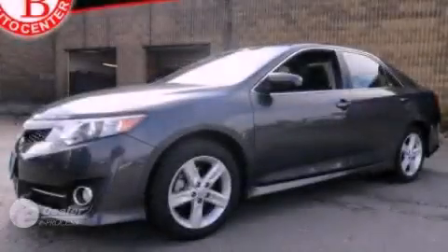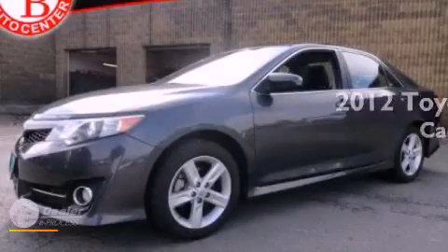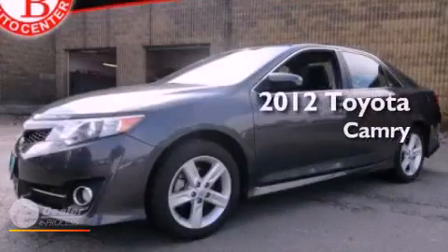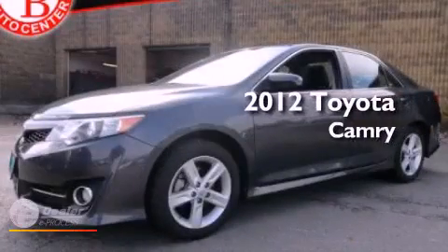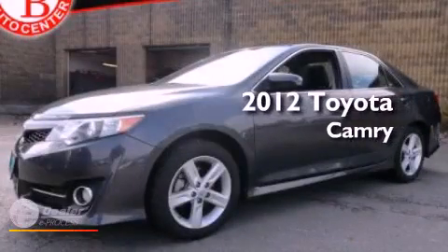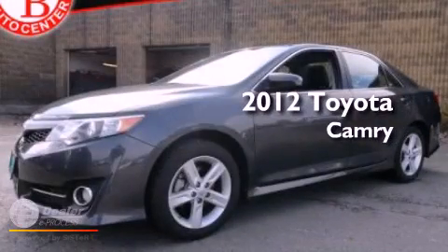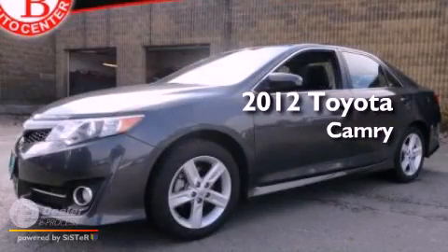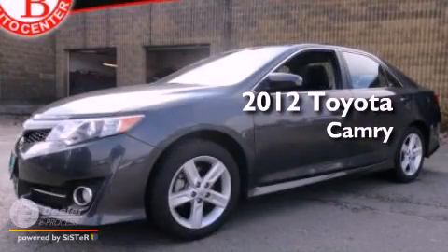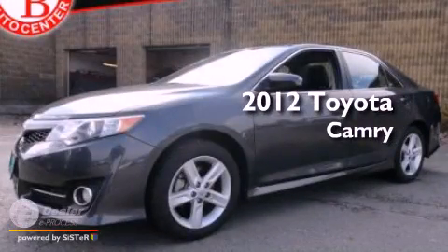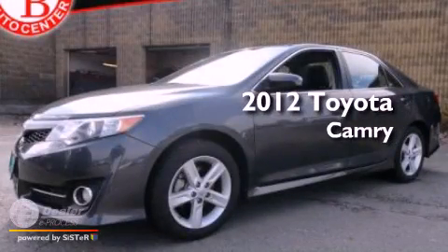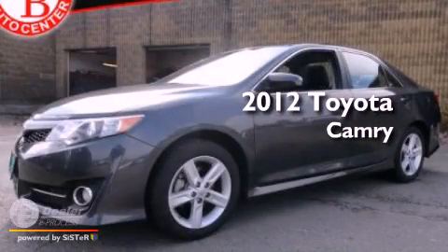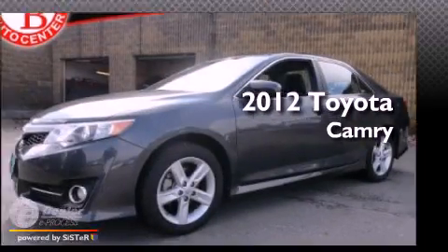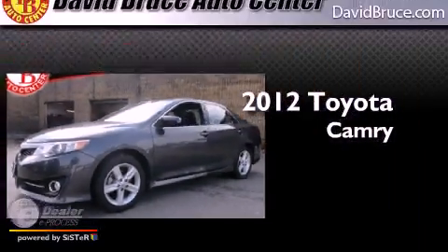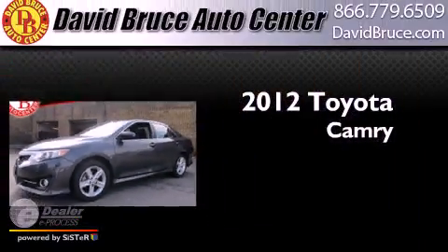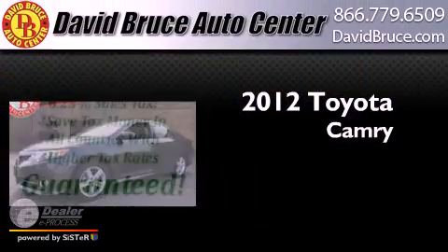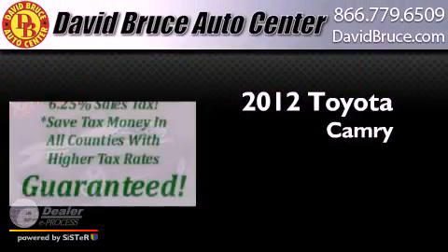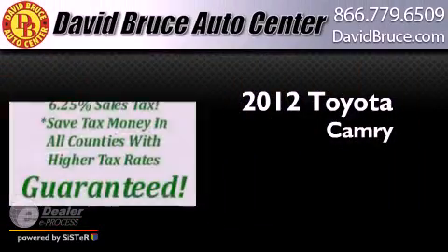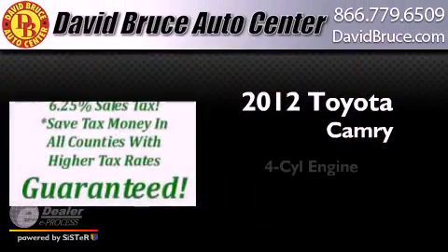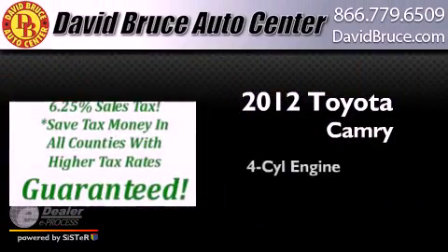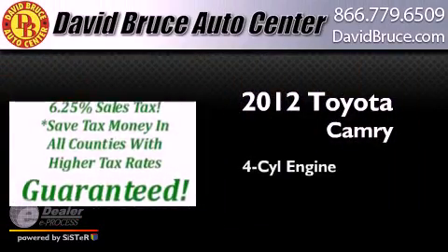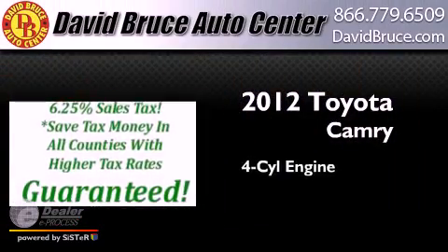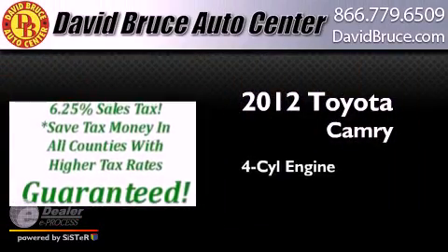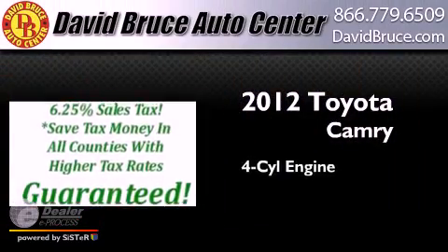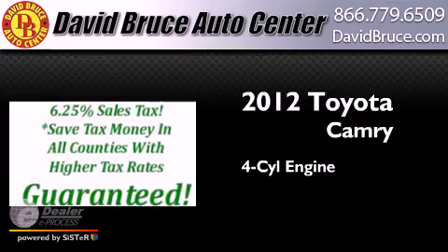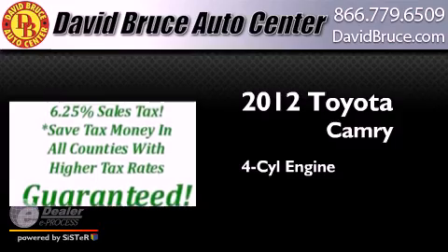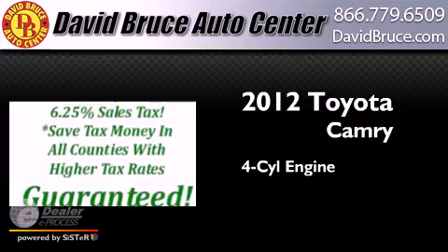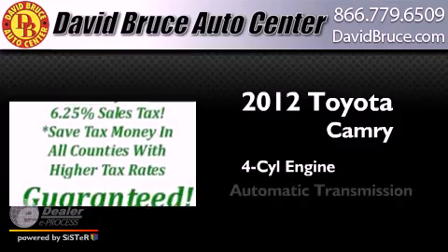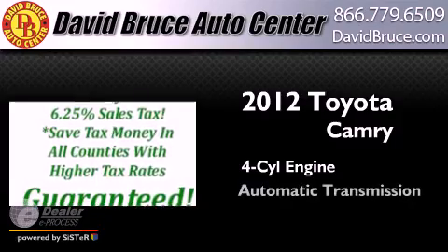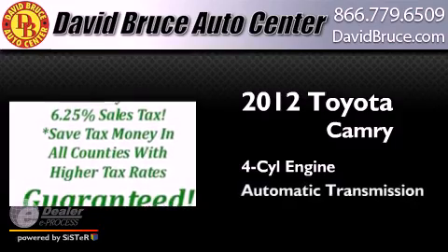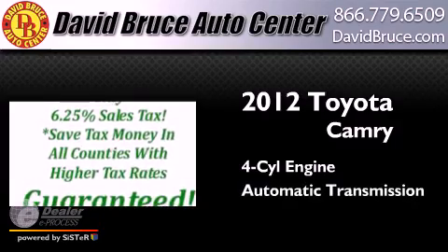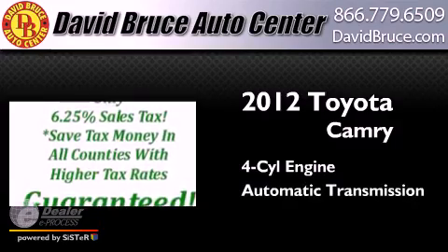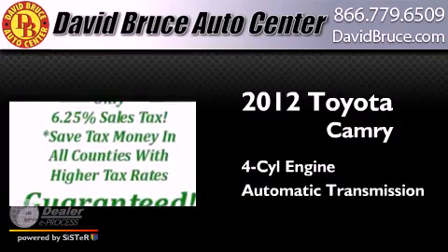This is a 2012 Toyota Camry. It features a four-cylinder engine and an automatic transmission.